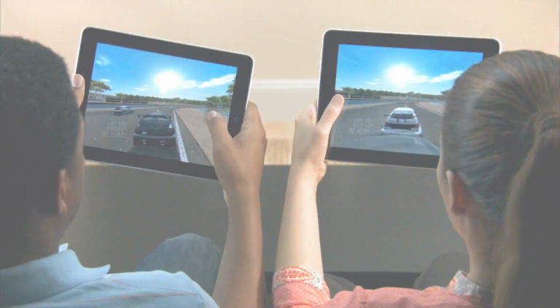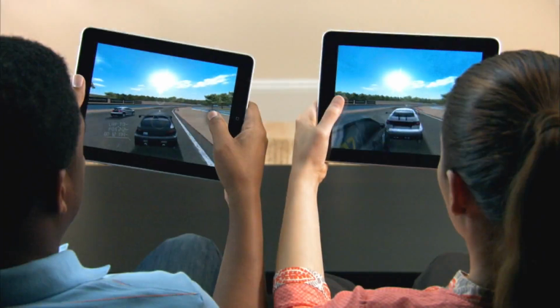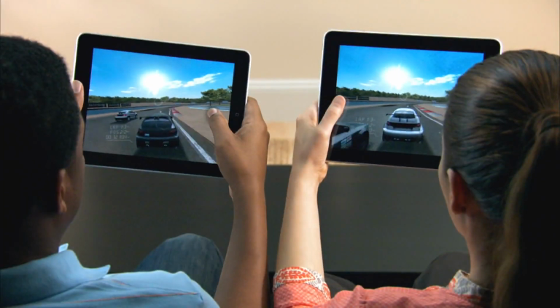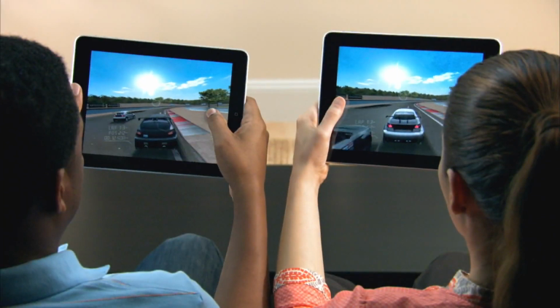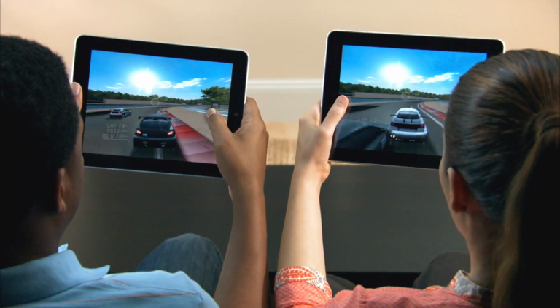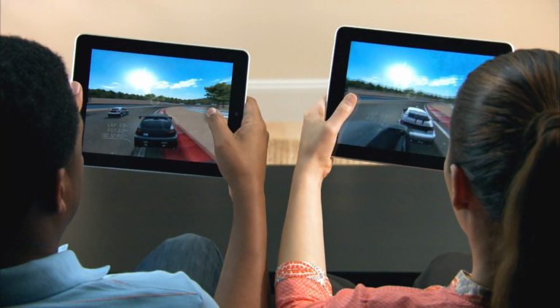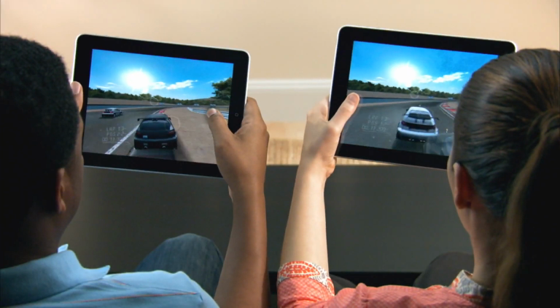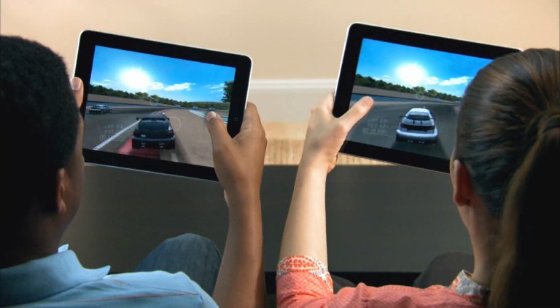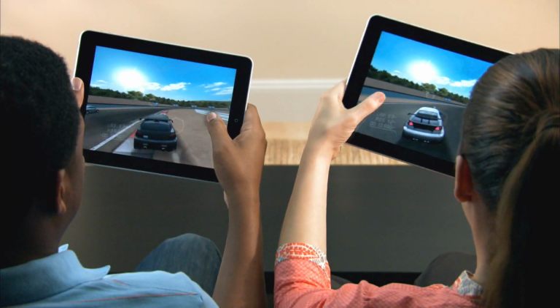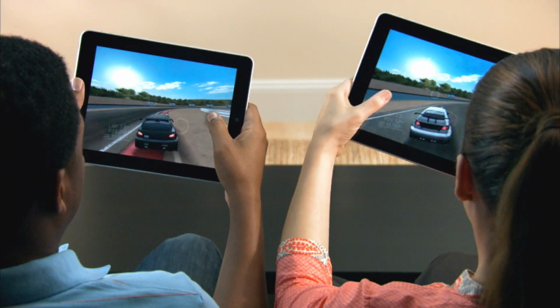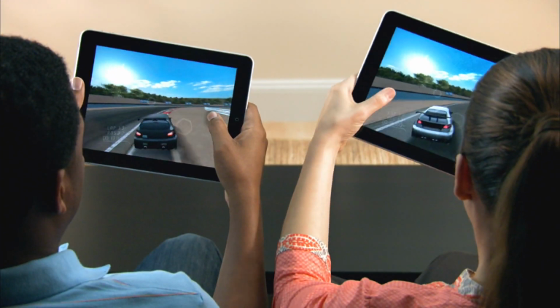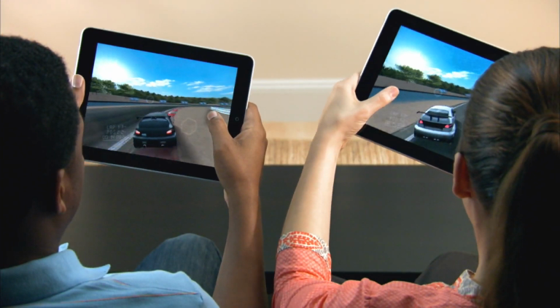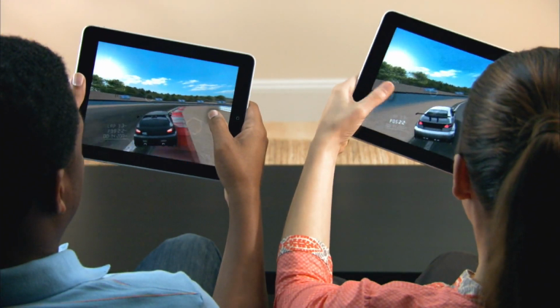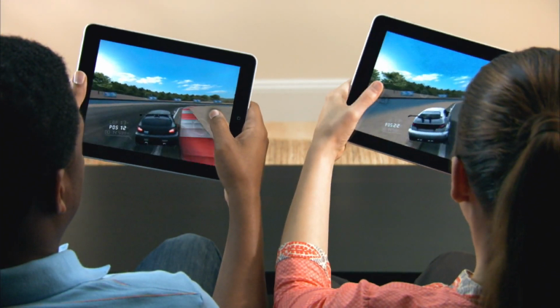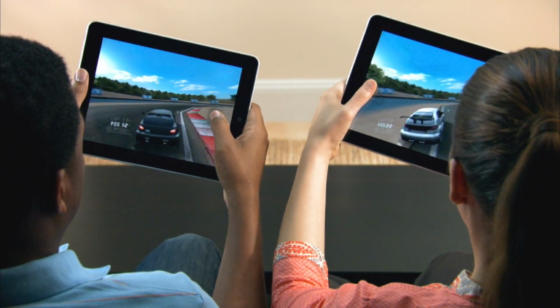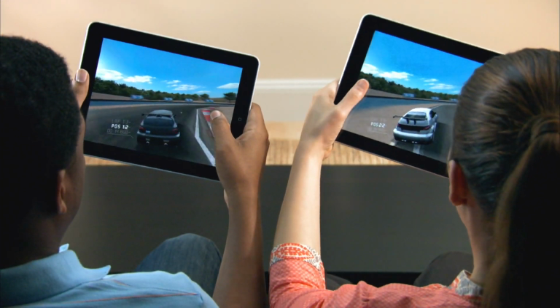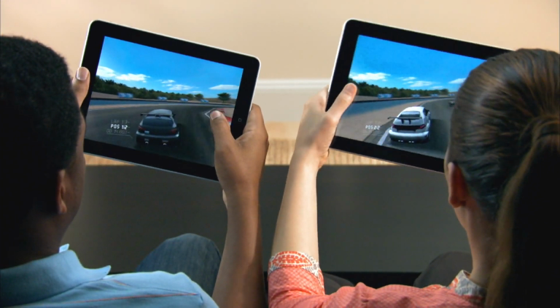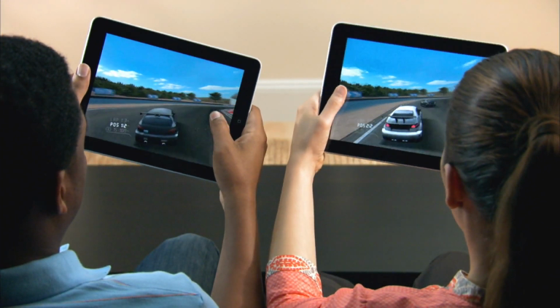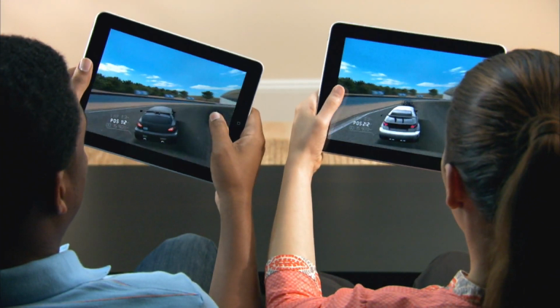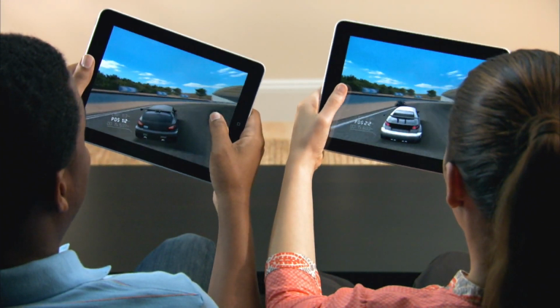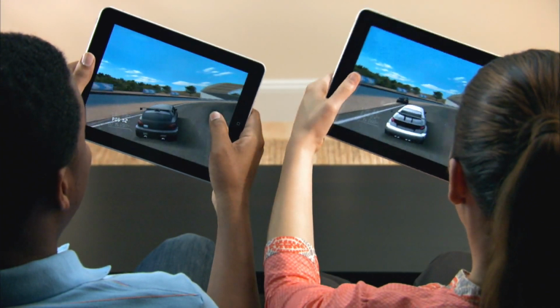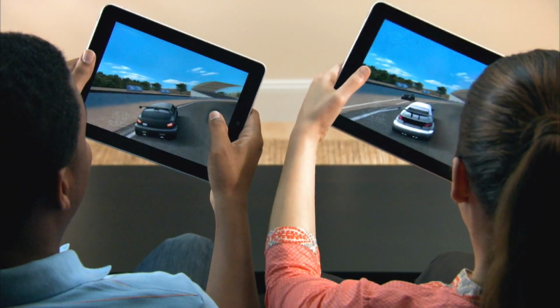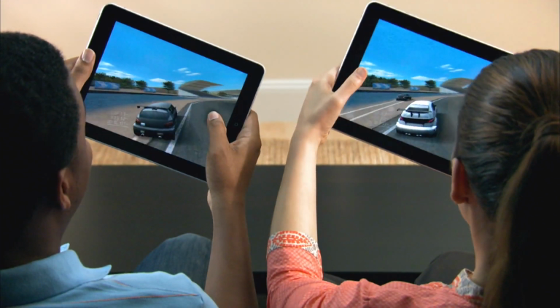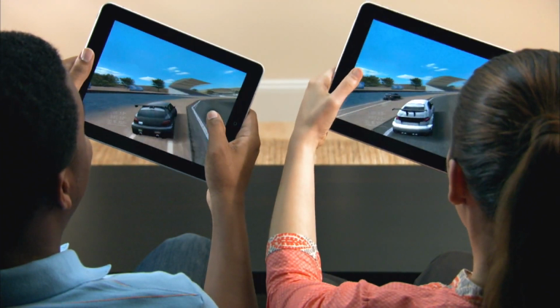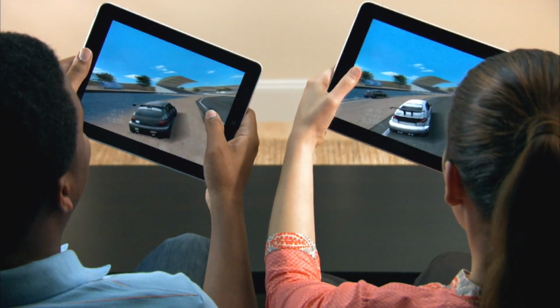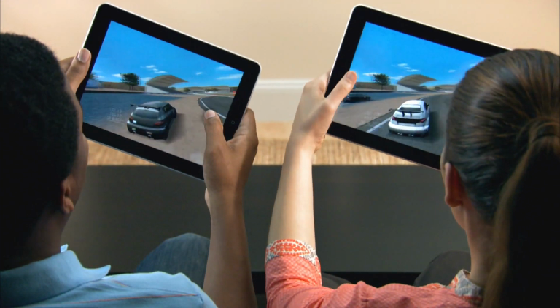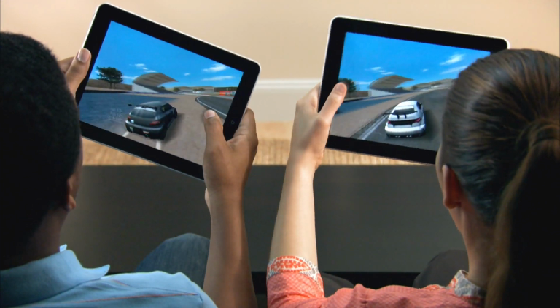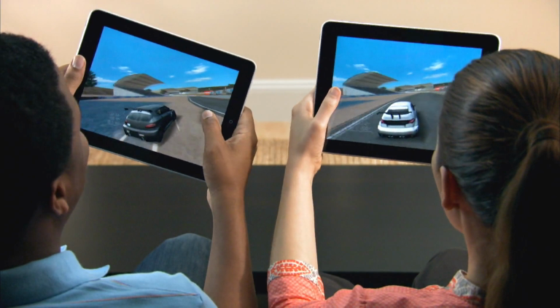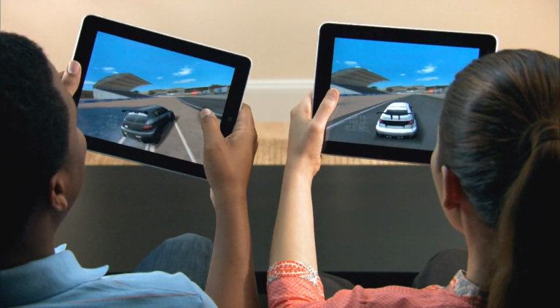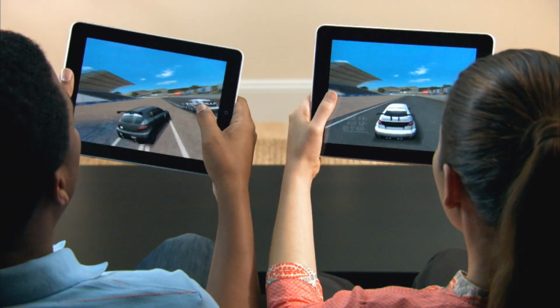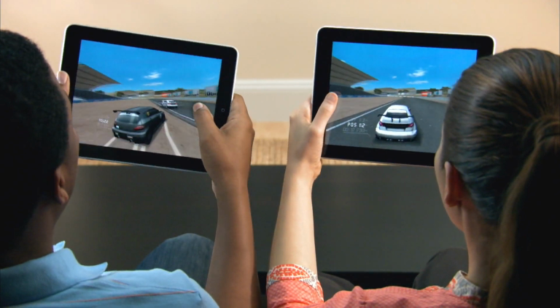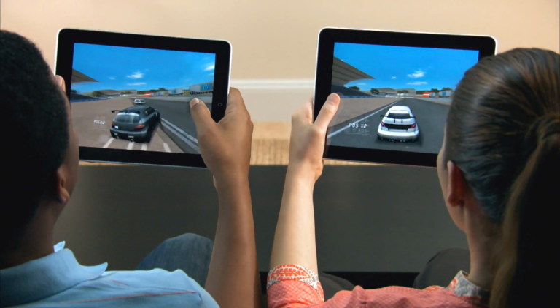With thousands of apps on the App Store and new ones coming every day, you'll find there's almost nothing you can't do with your iPad.